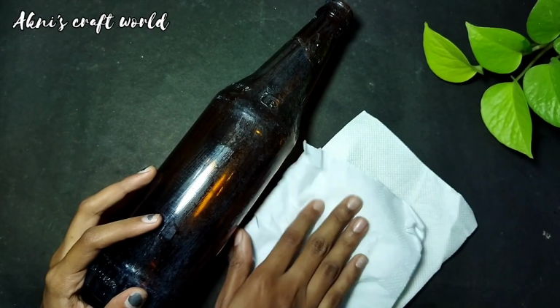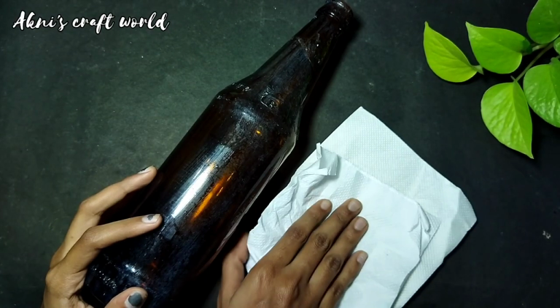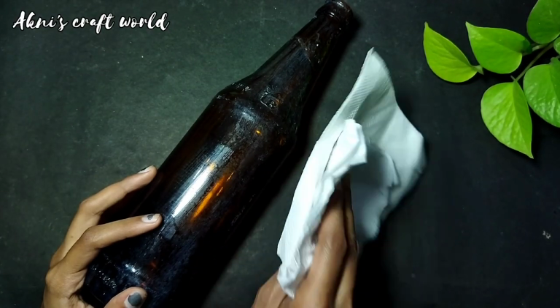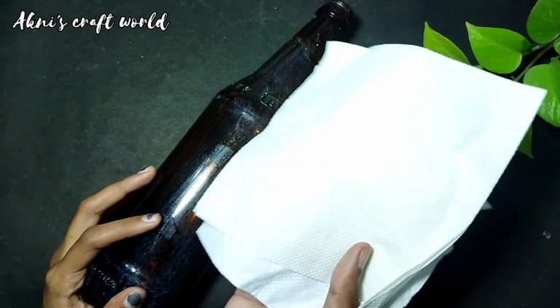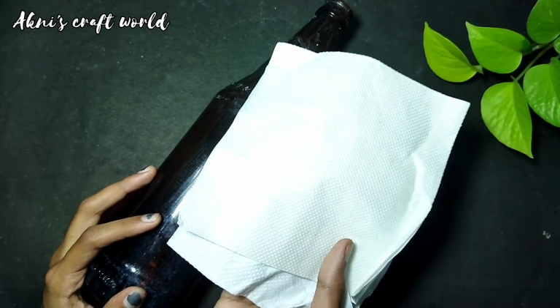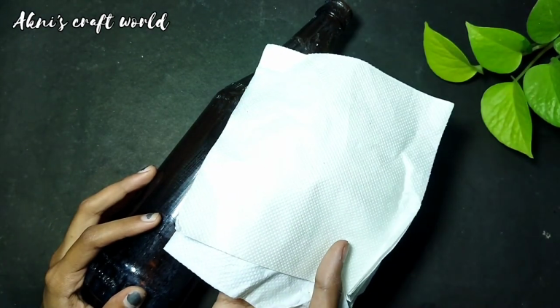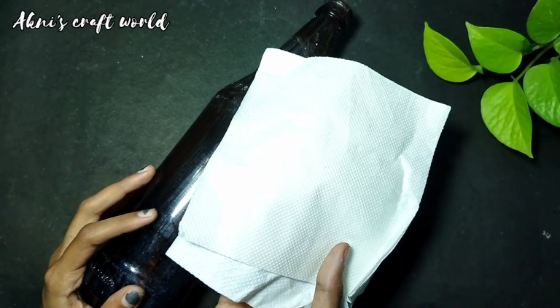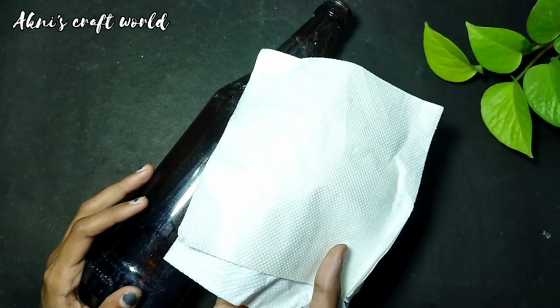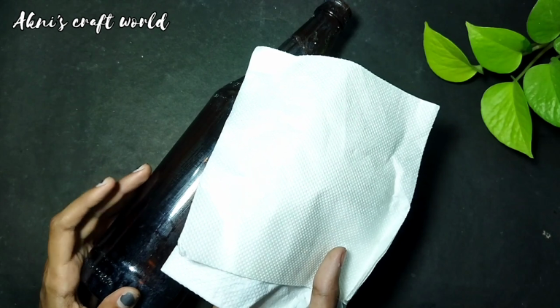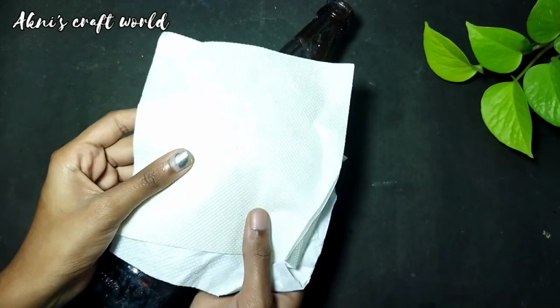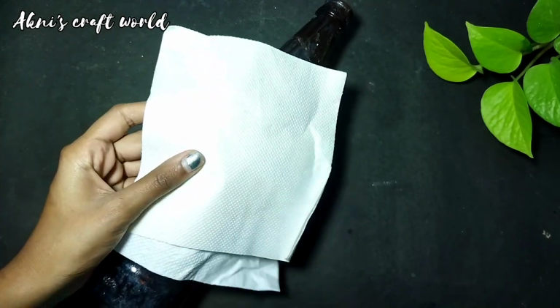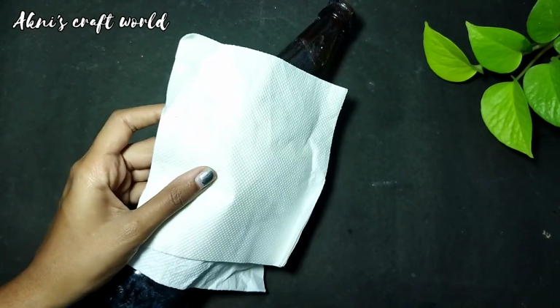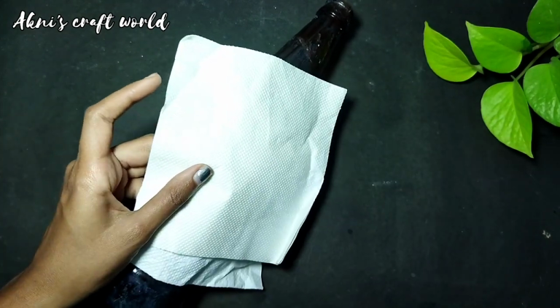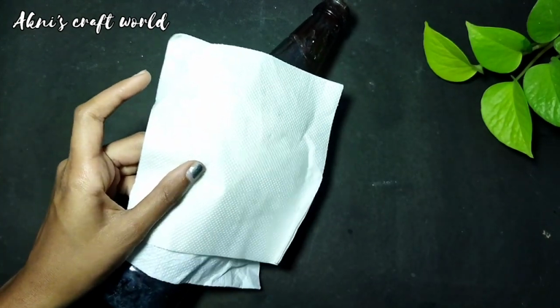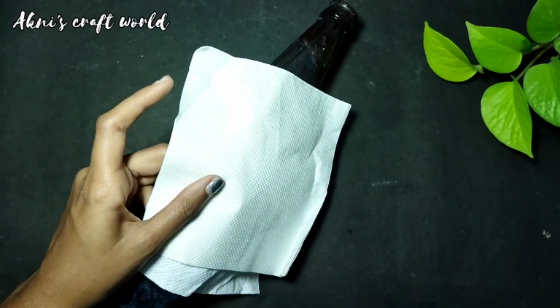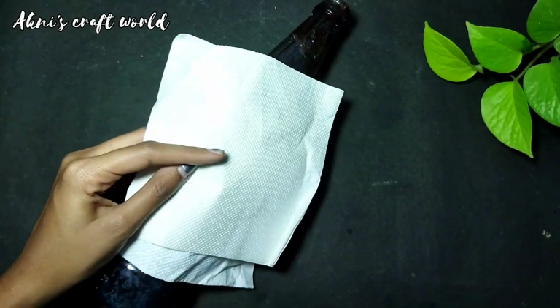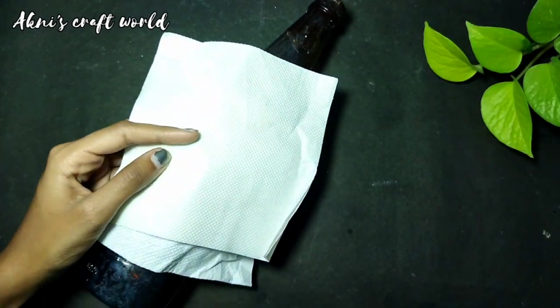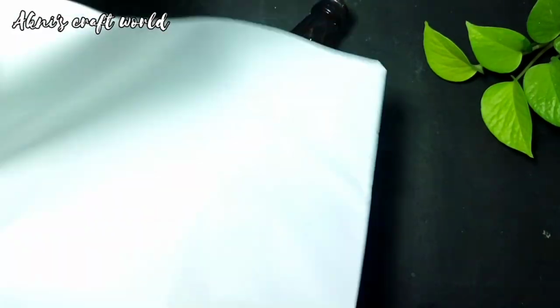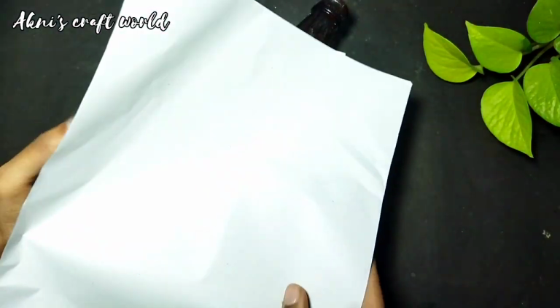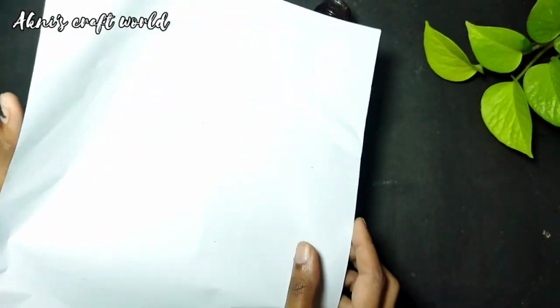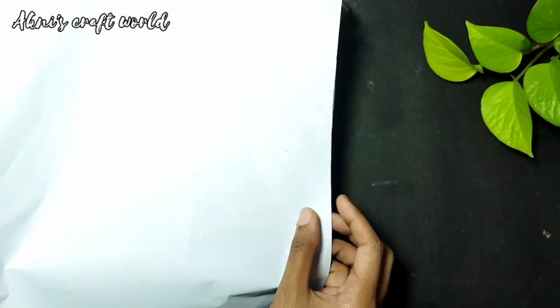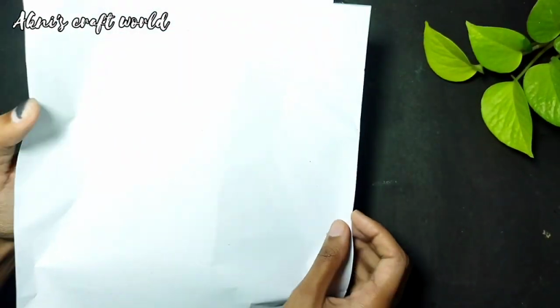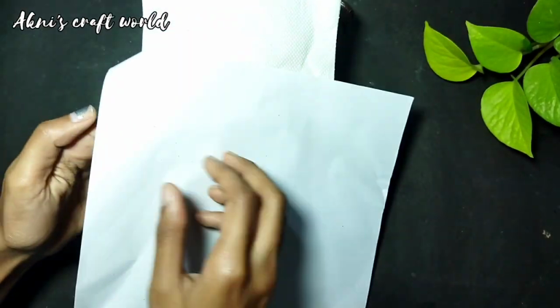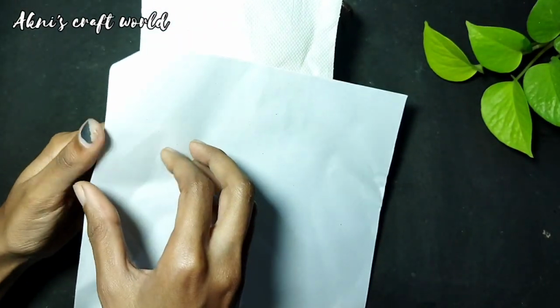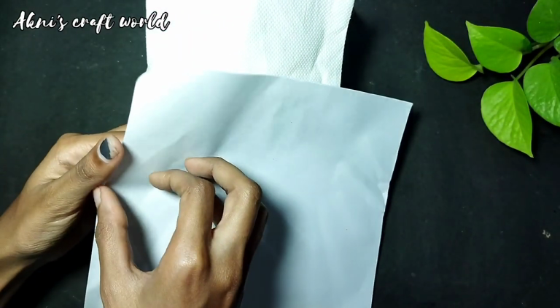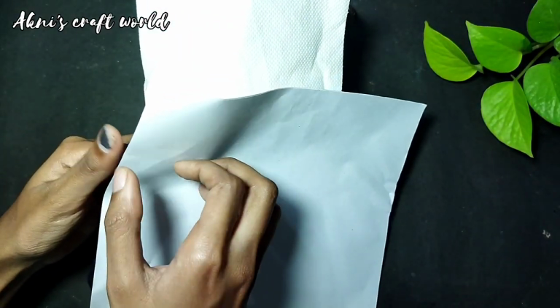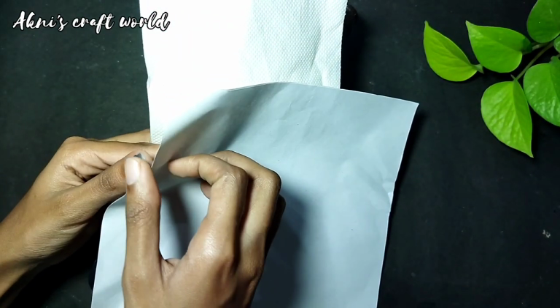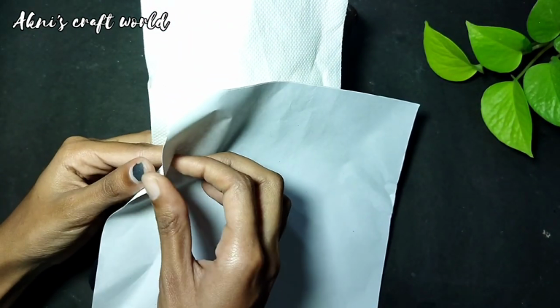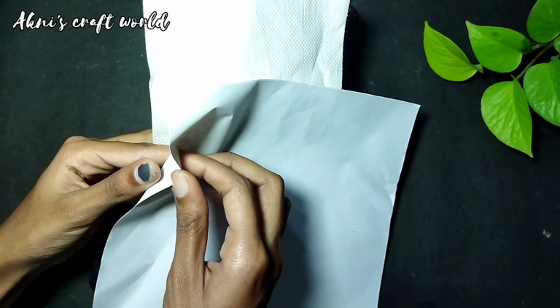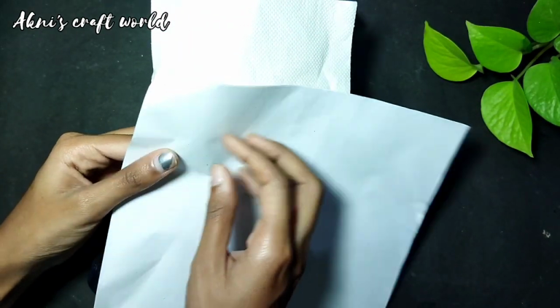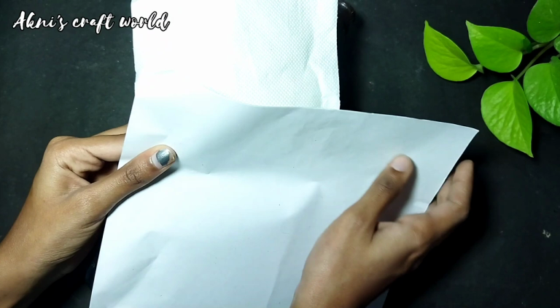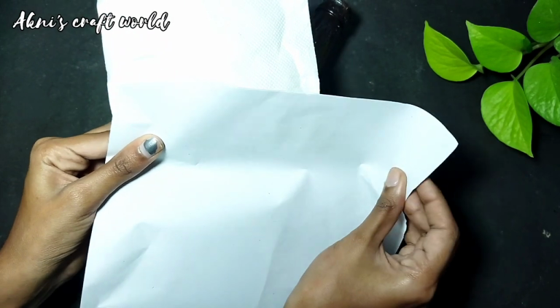We will add a tissue paper in a bottle. You can use this paper in the bottle and put it in.